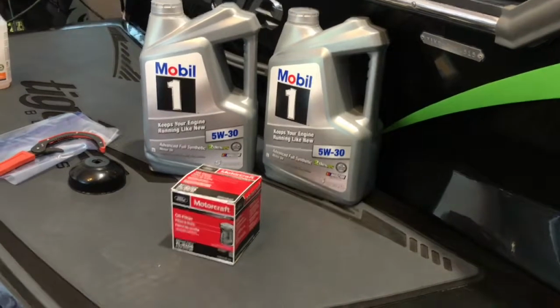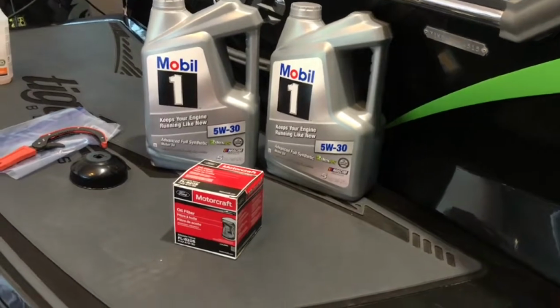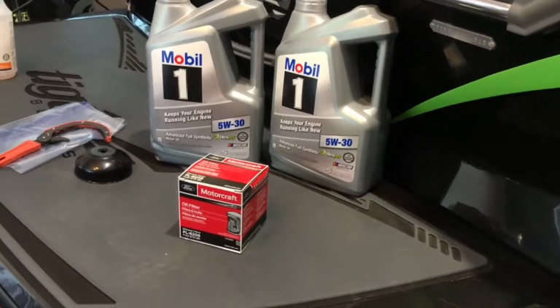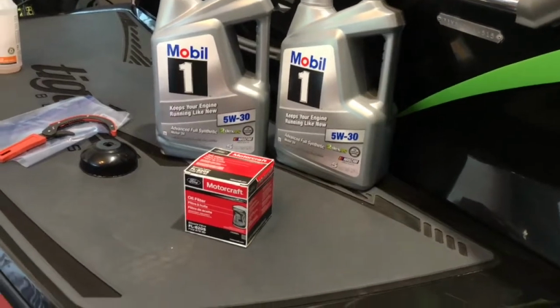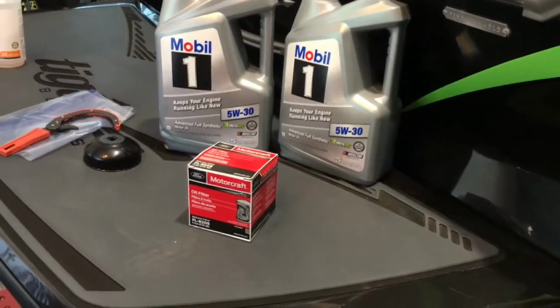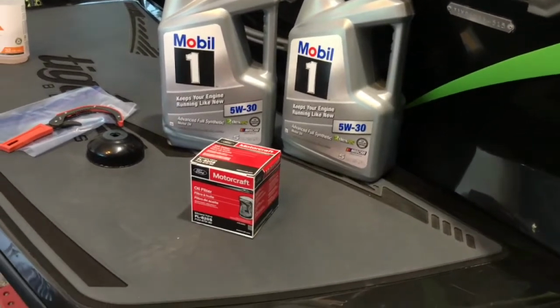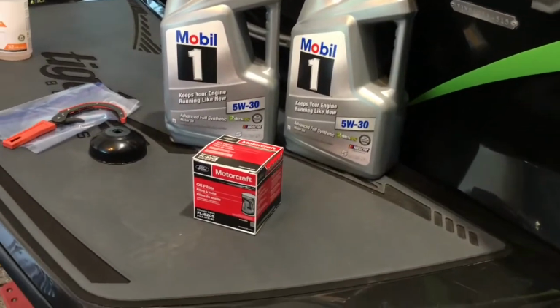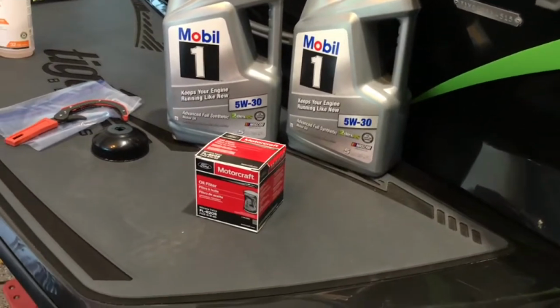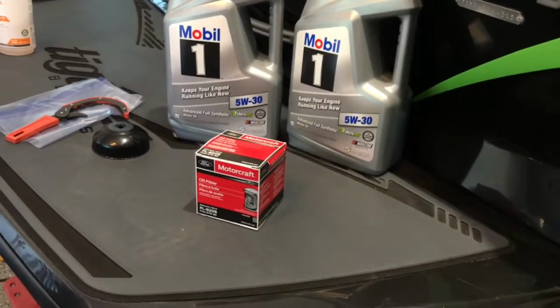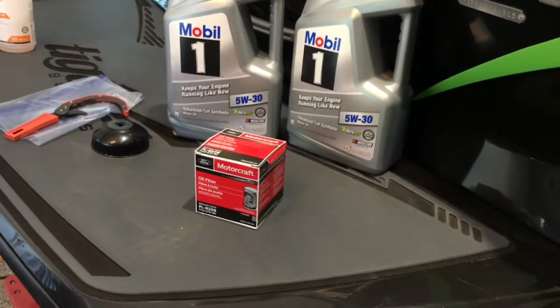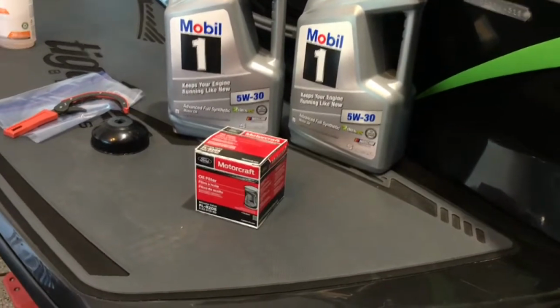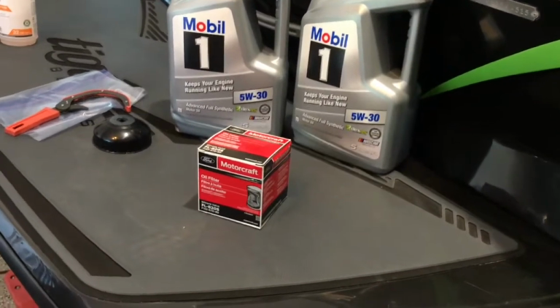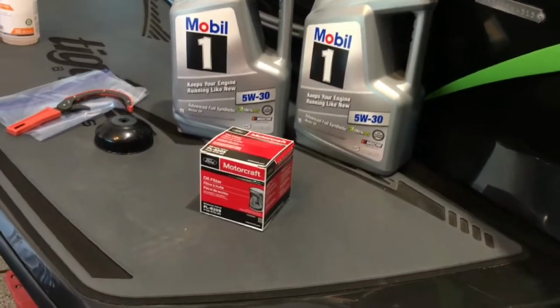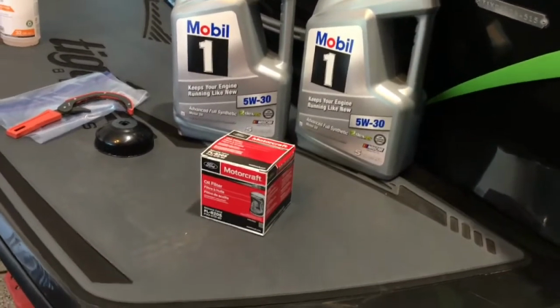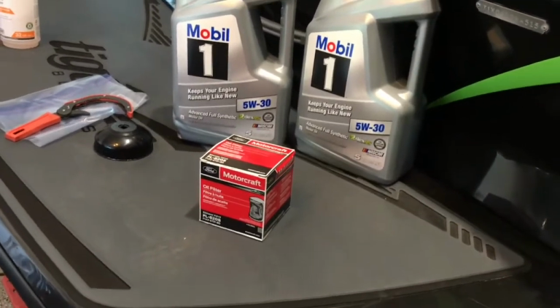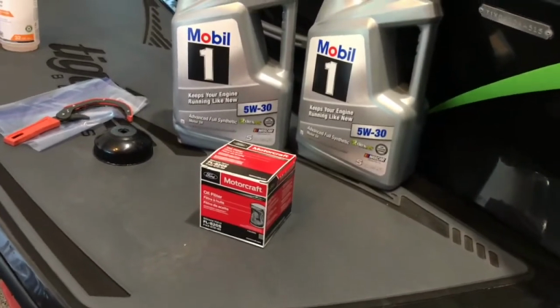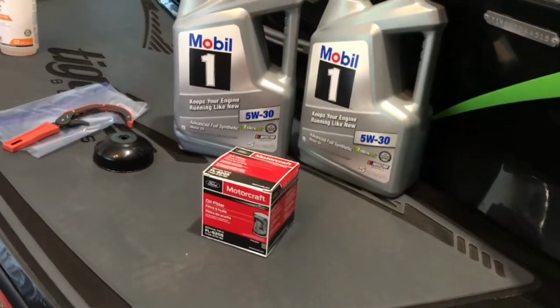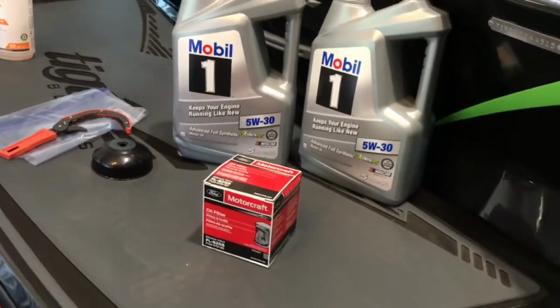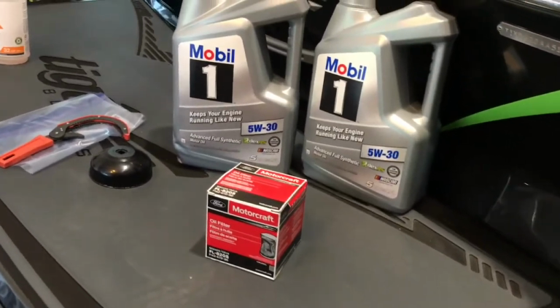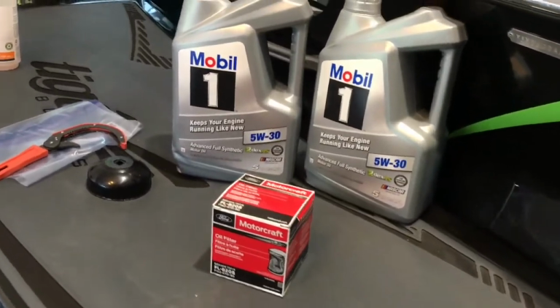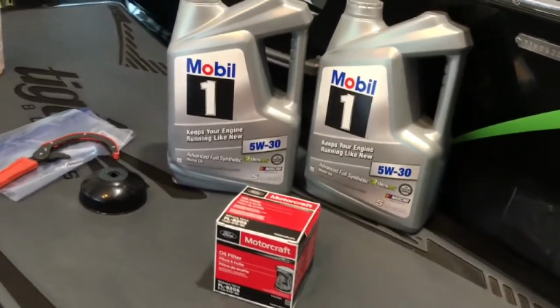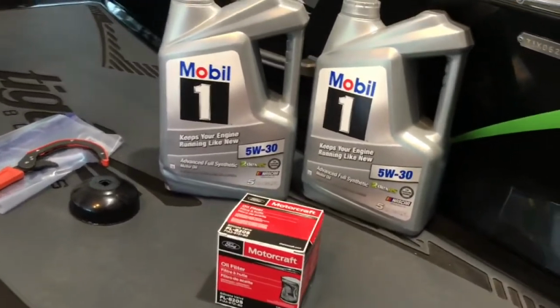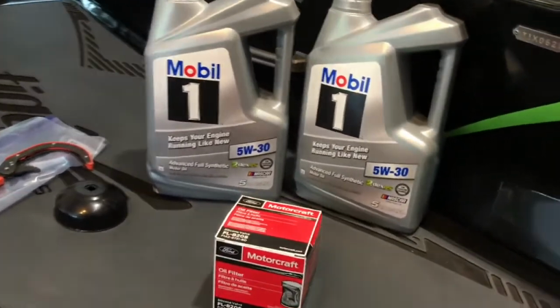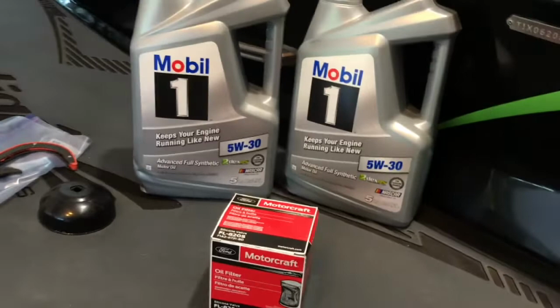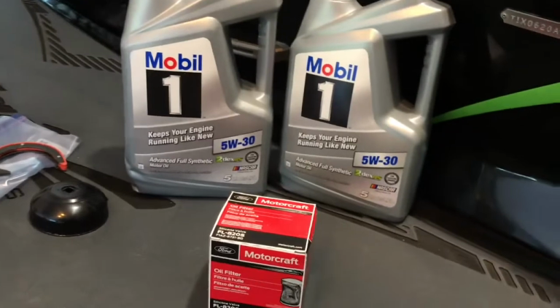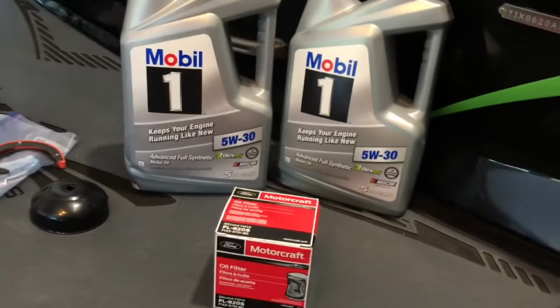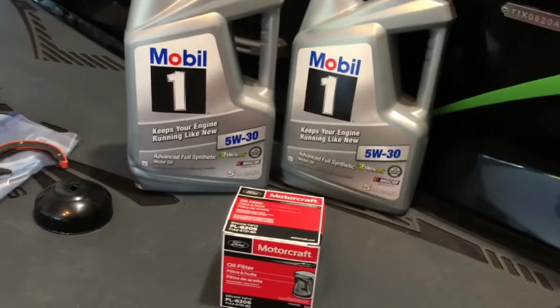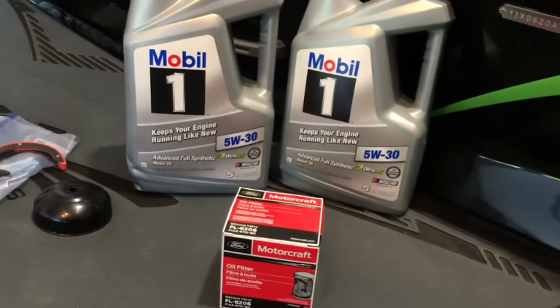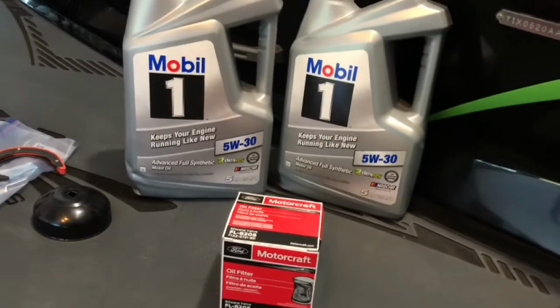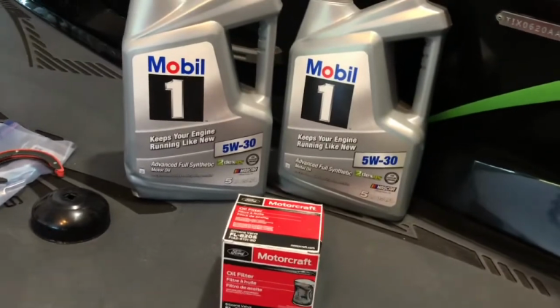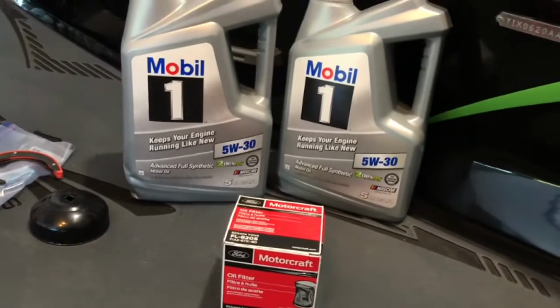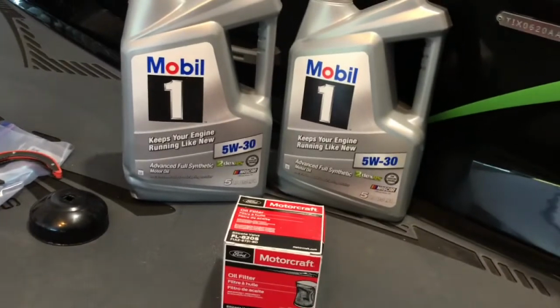All right, we're doing an oil change. This is a 2015 Tige Z3, but it has the Raptor 400.